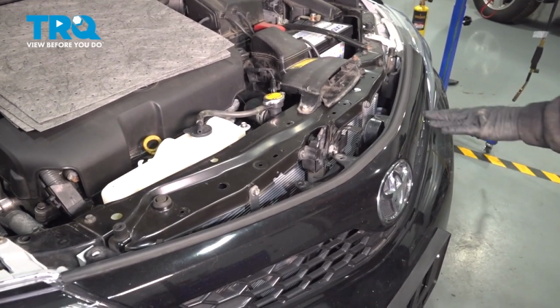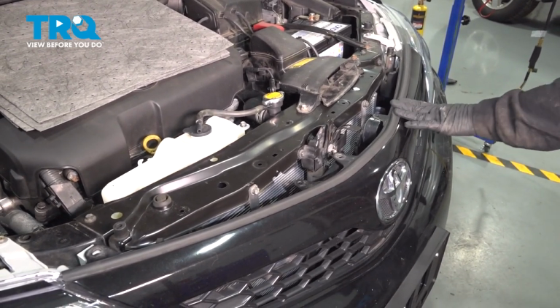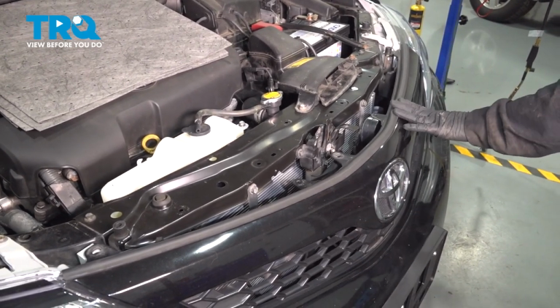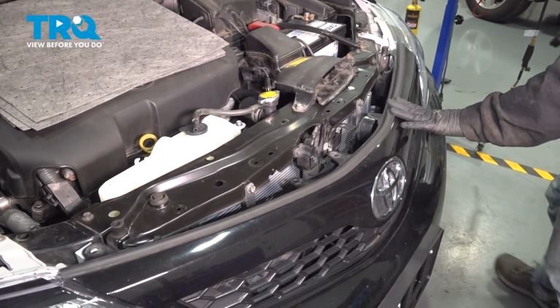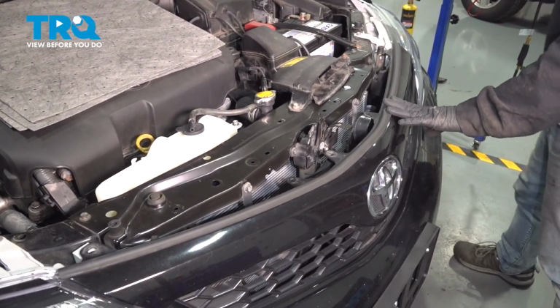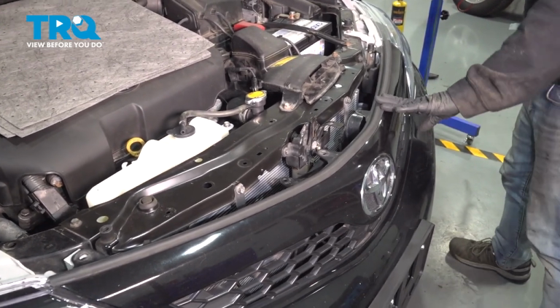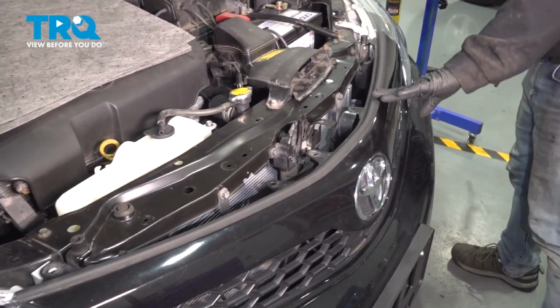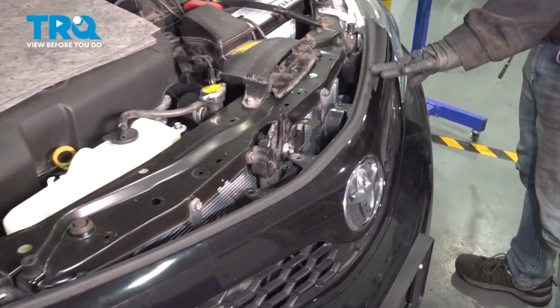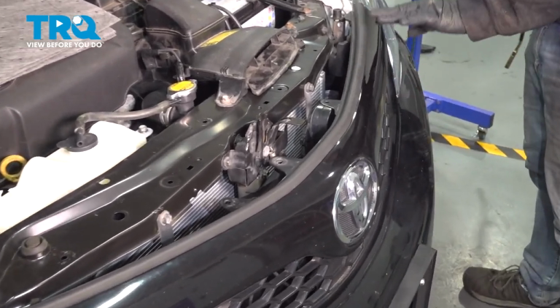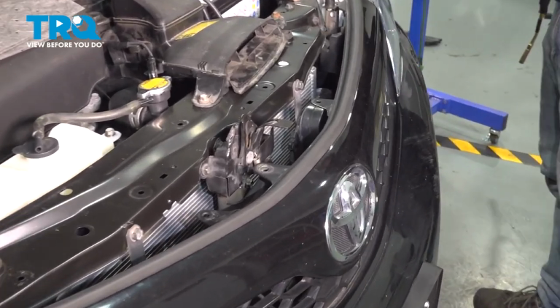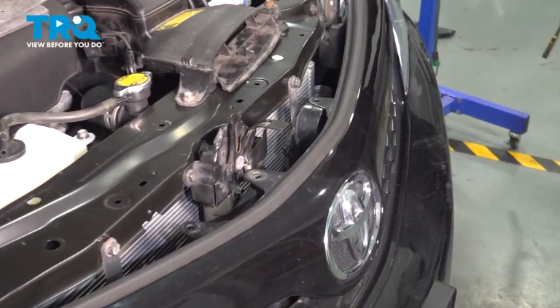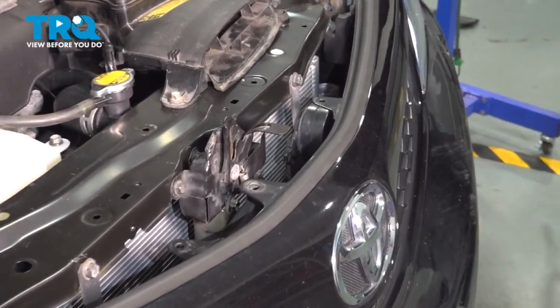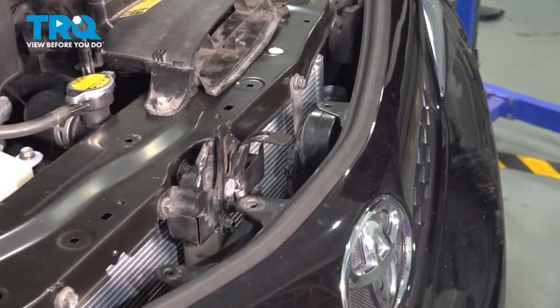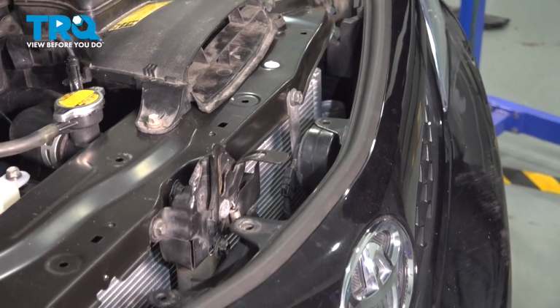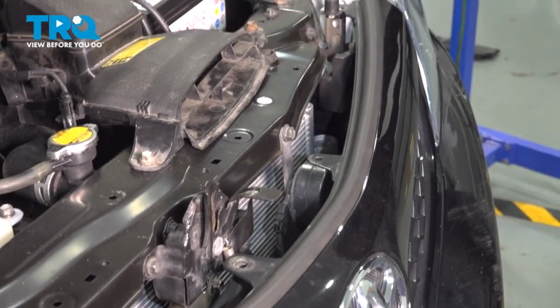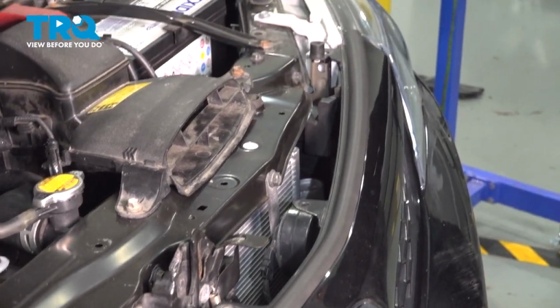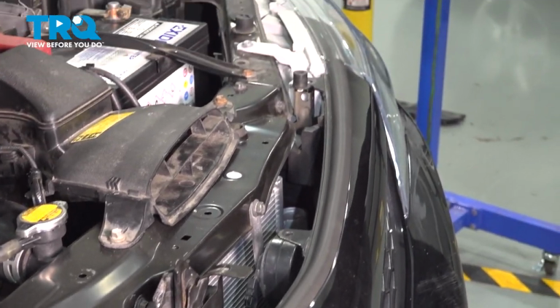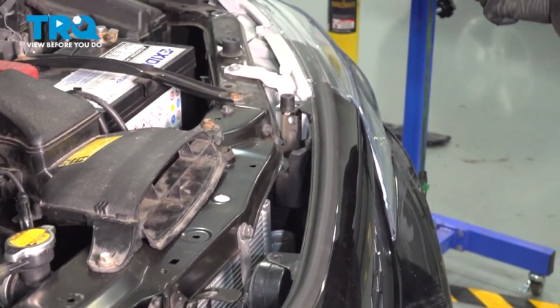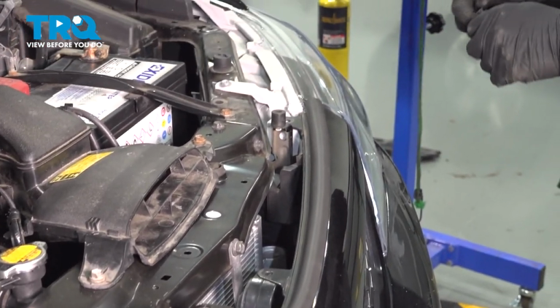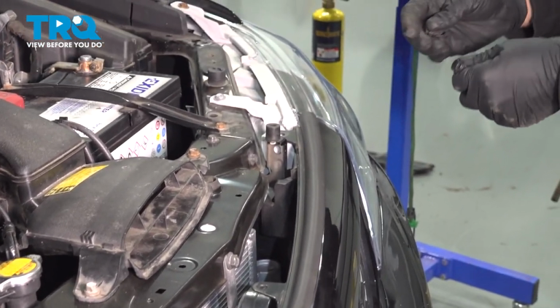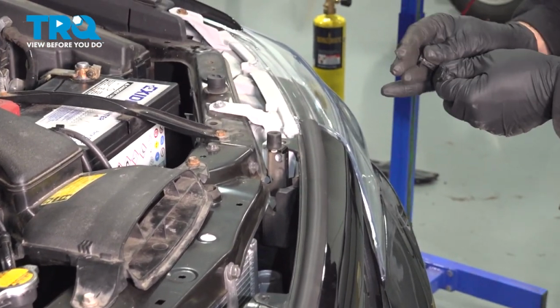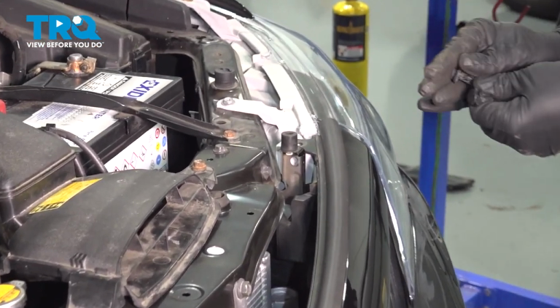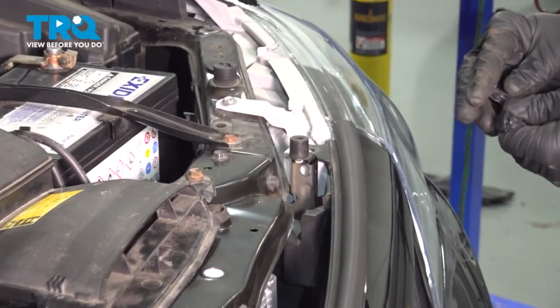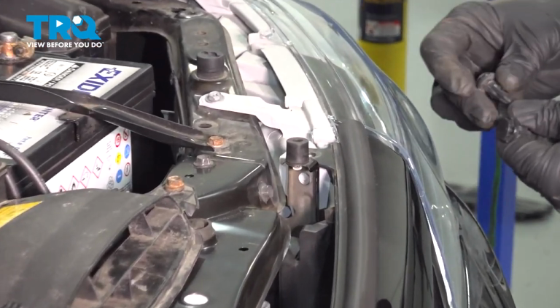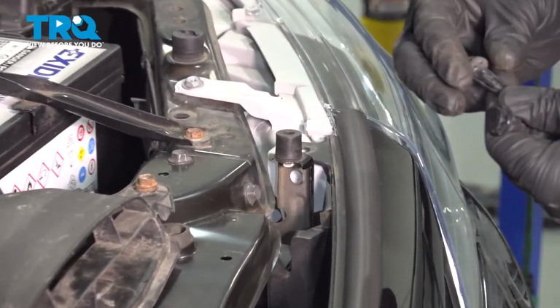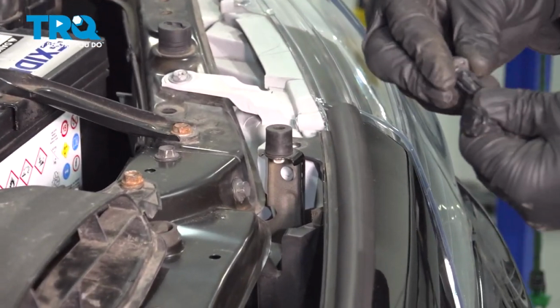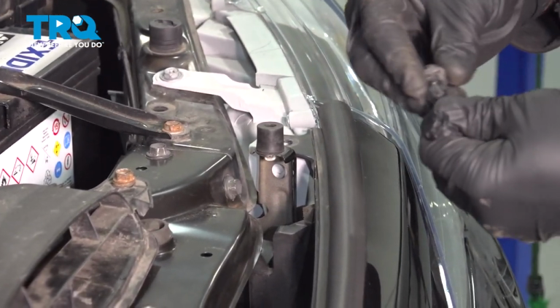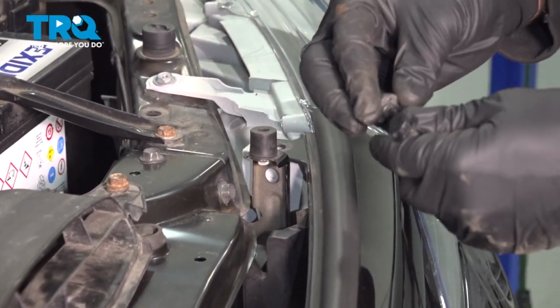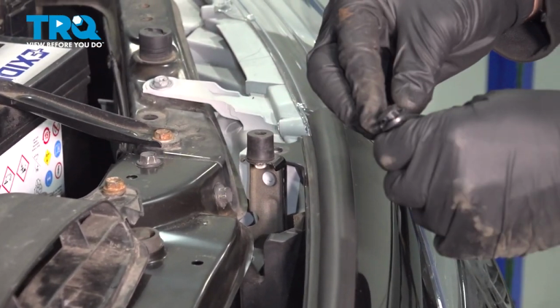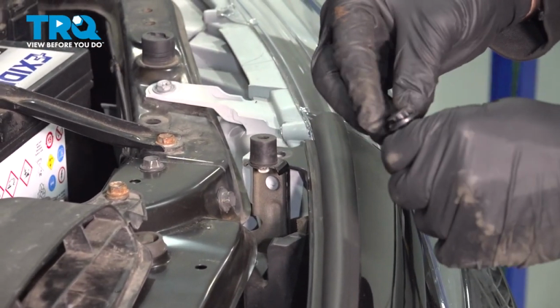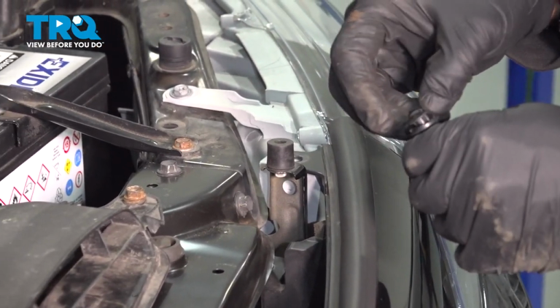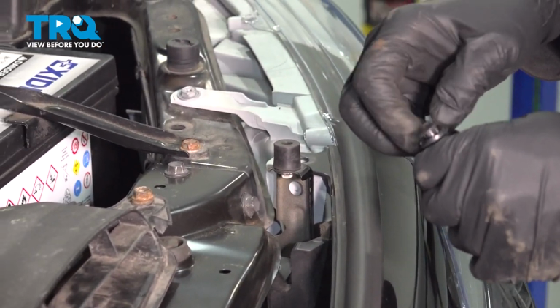Once the grille is locked in, let's go ahead across the top and install the three retaining buttons.